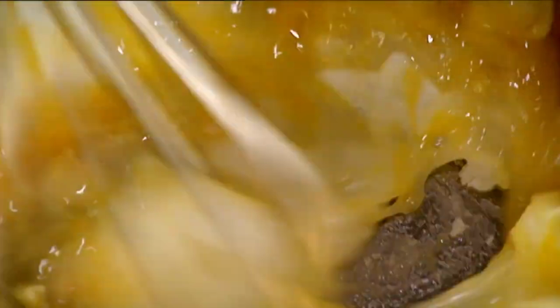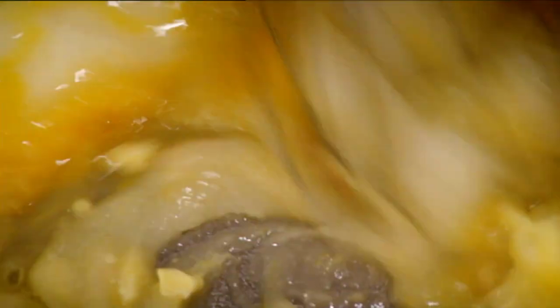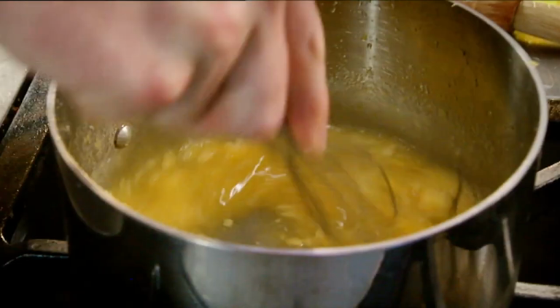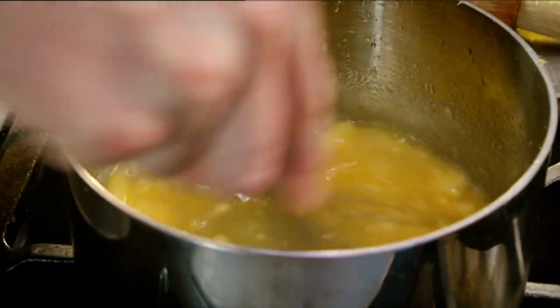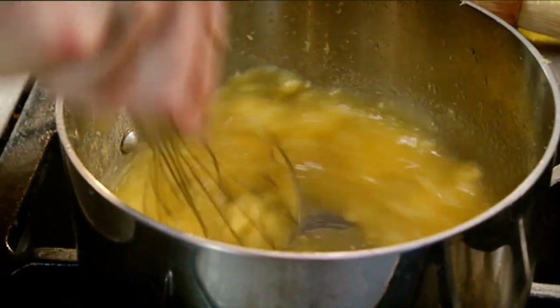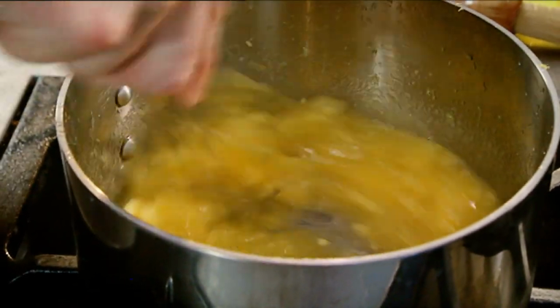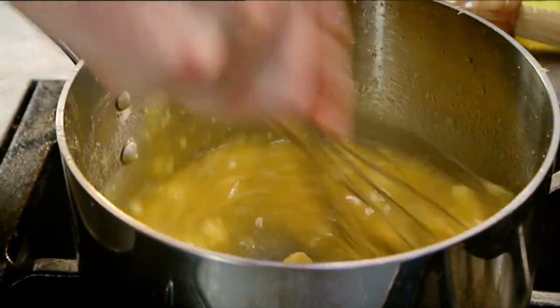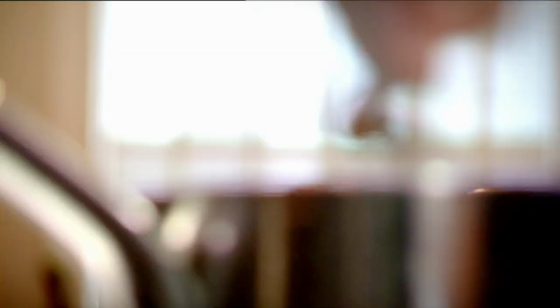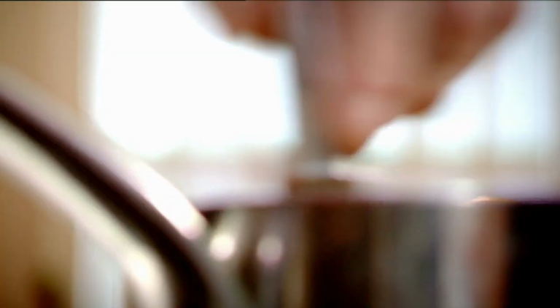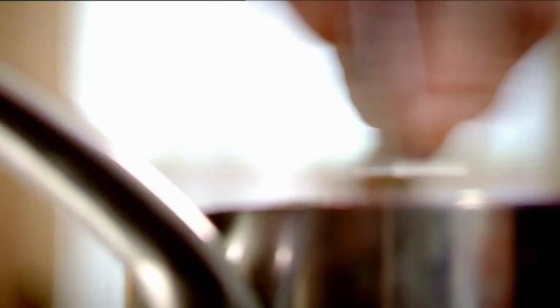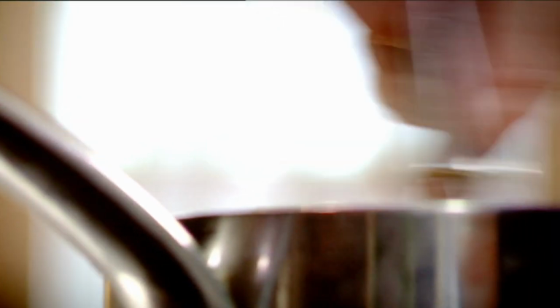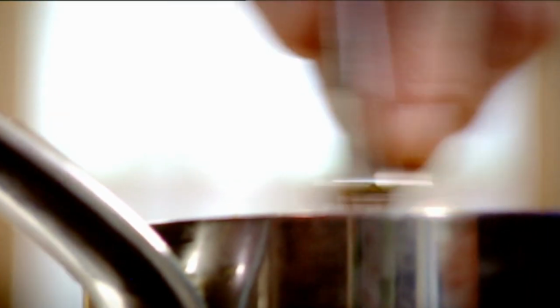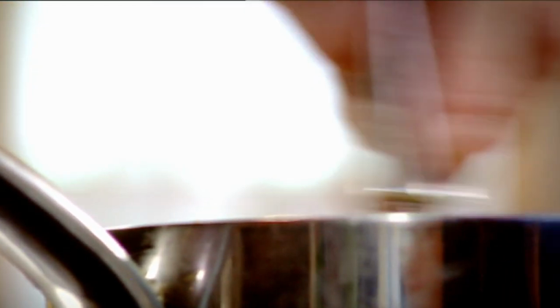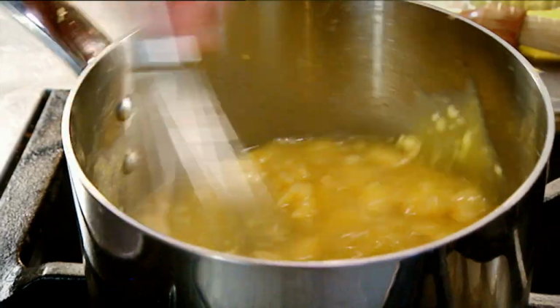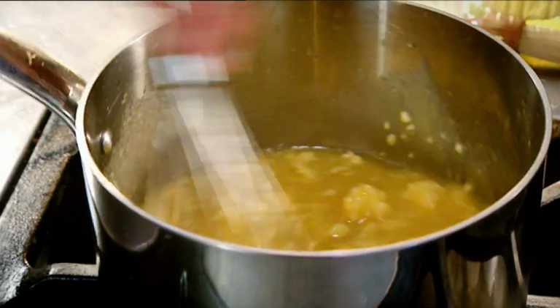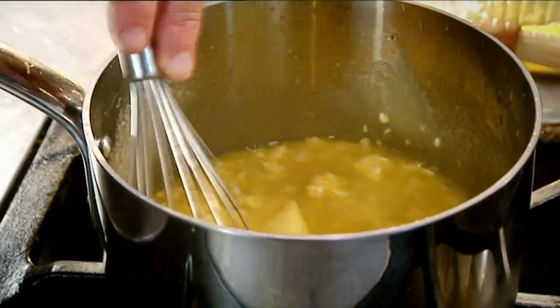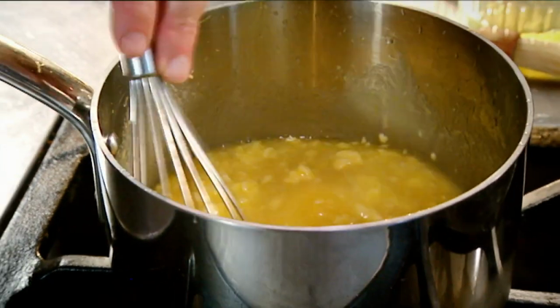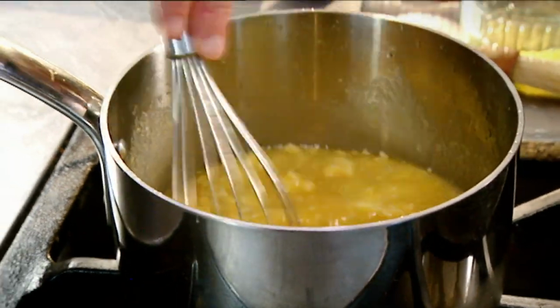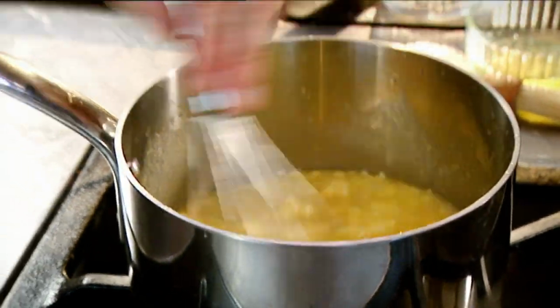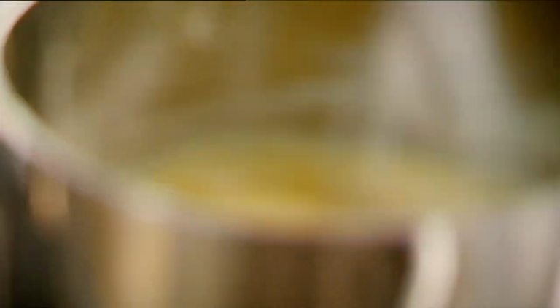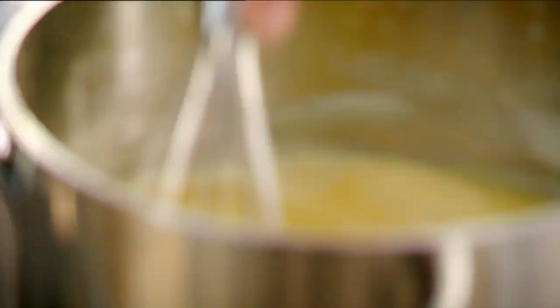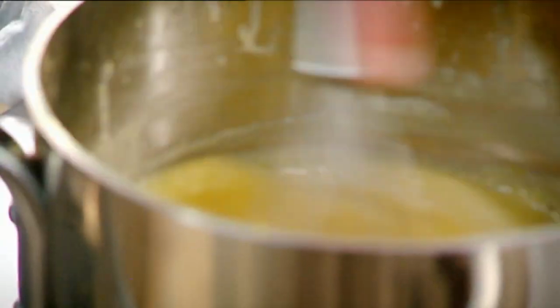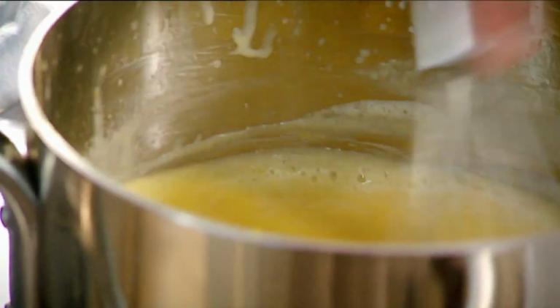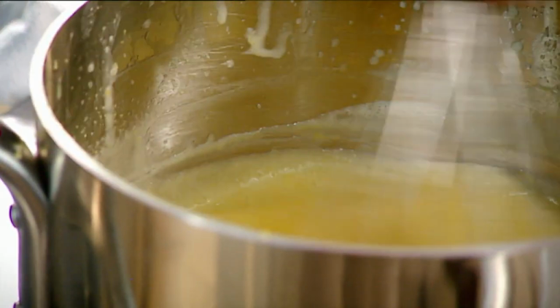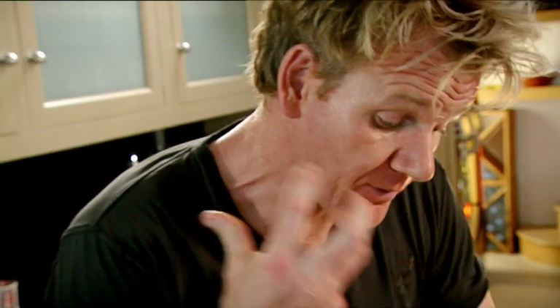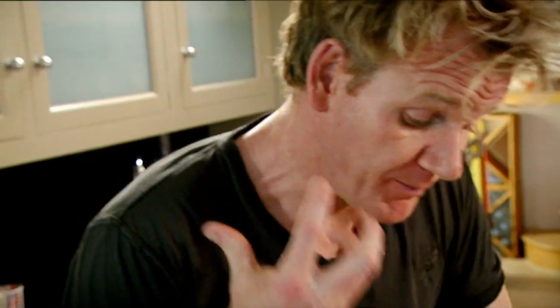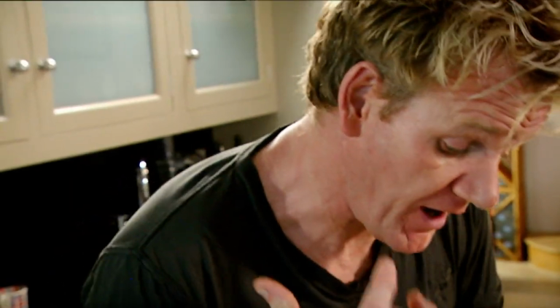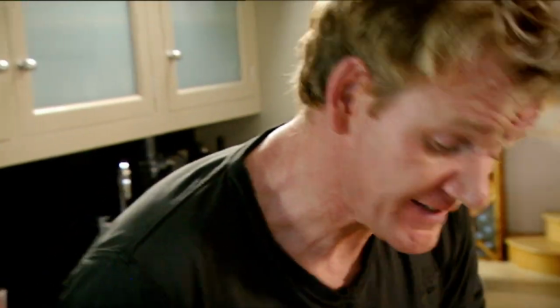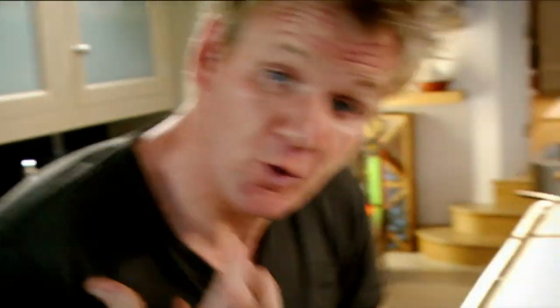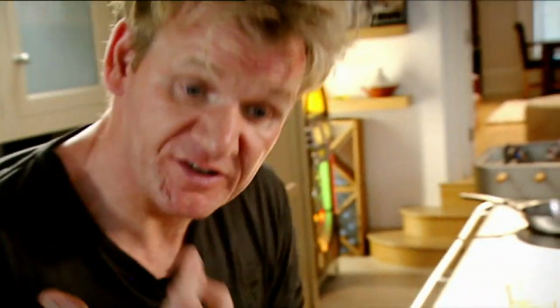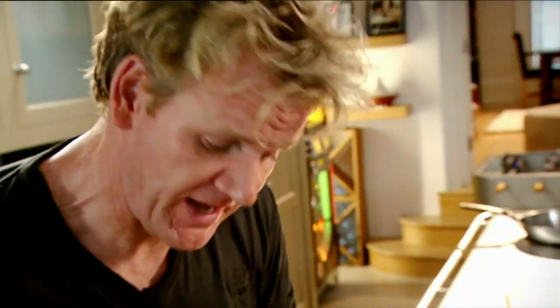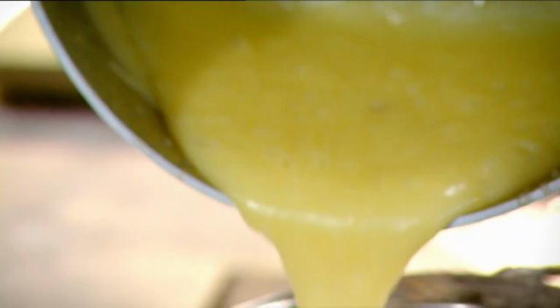As it starts to come up to temperature, the egg yolks thicken. And now we're going to pass out all the zest.